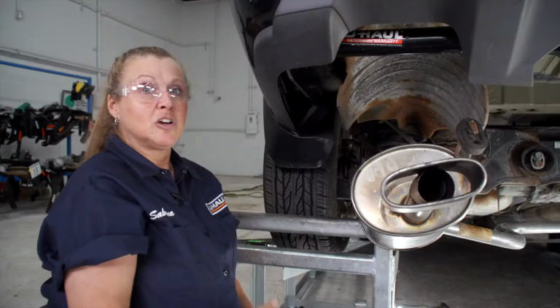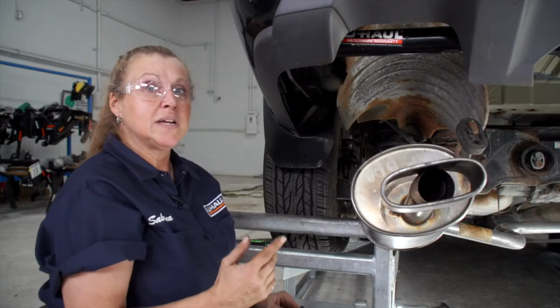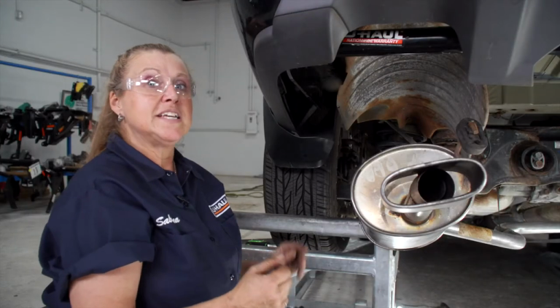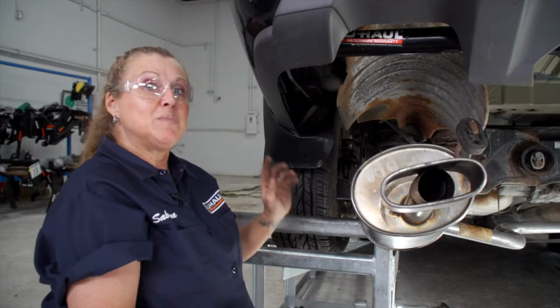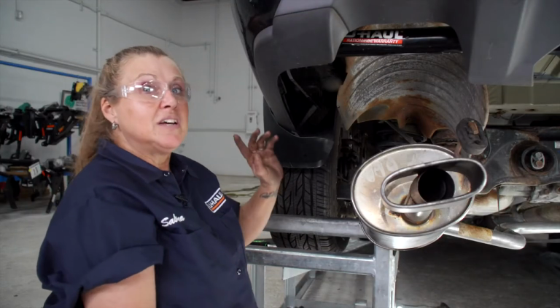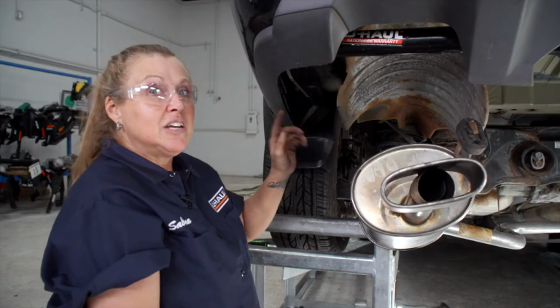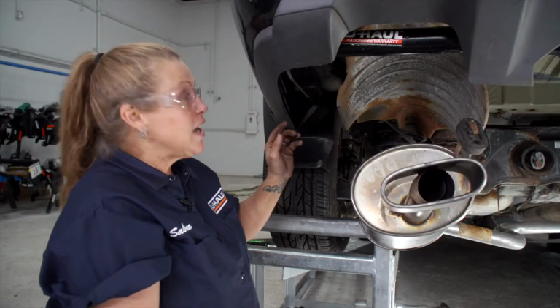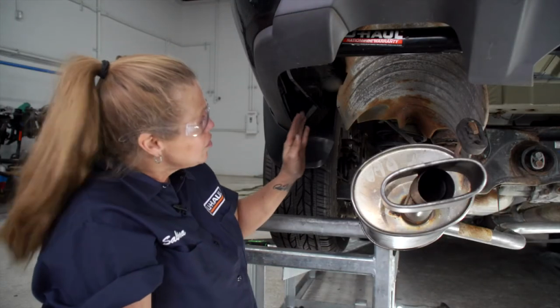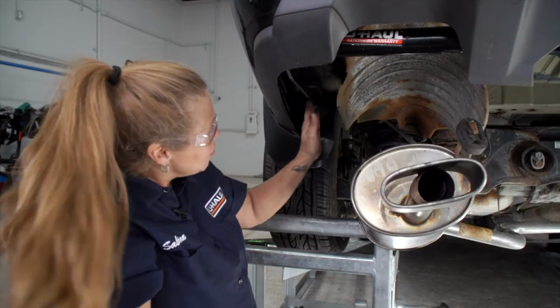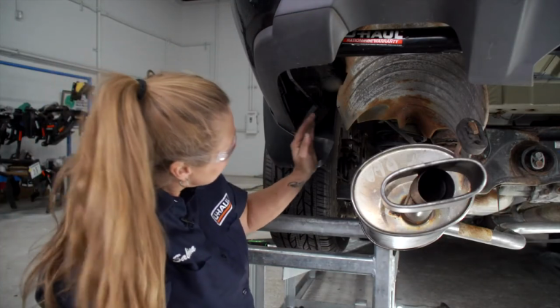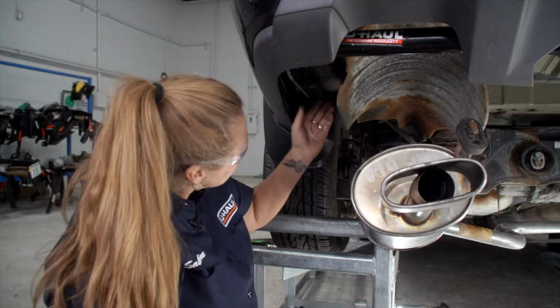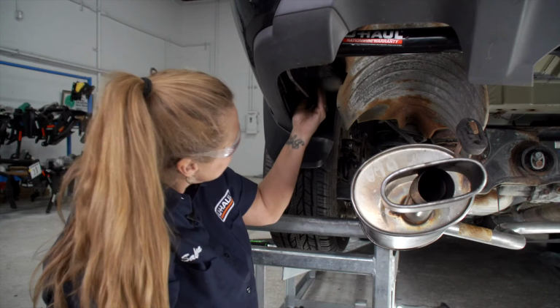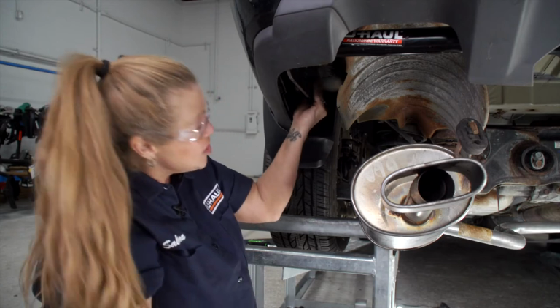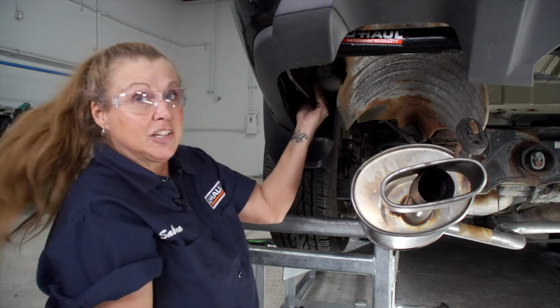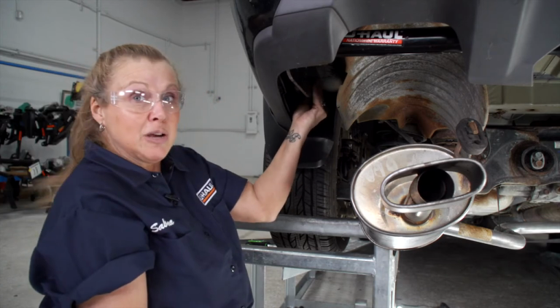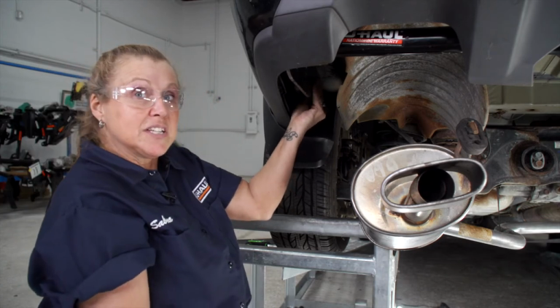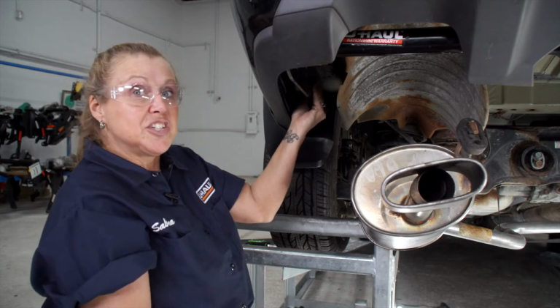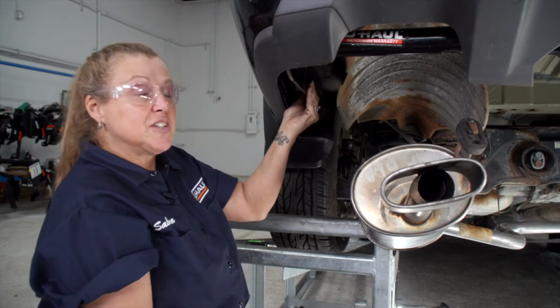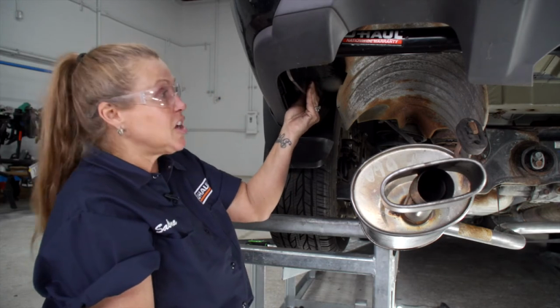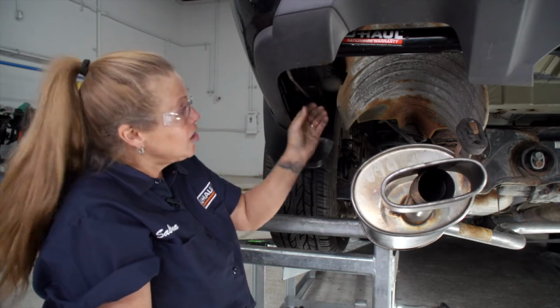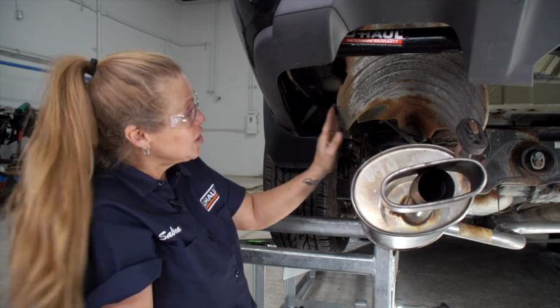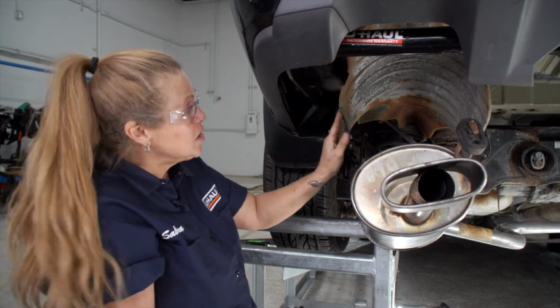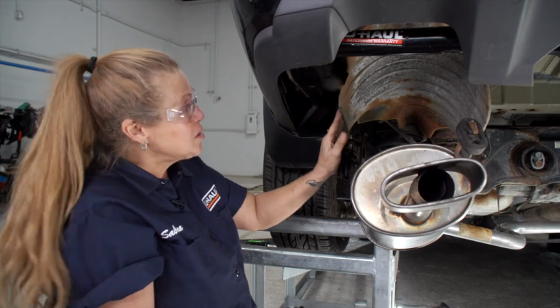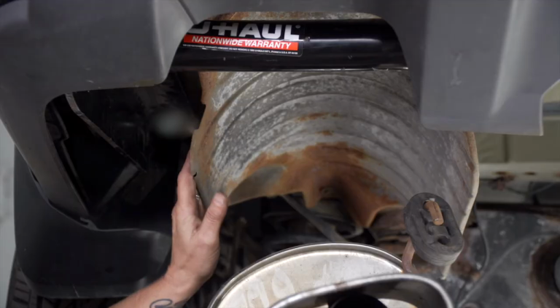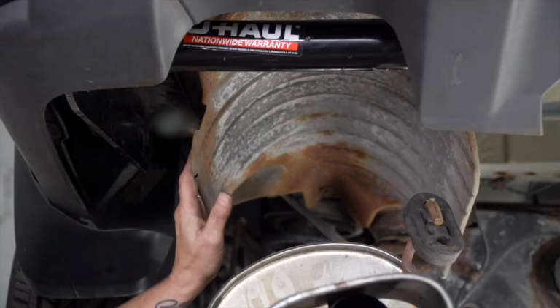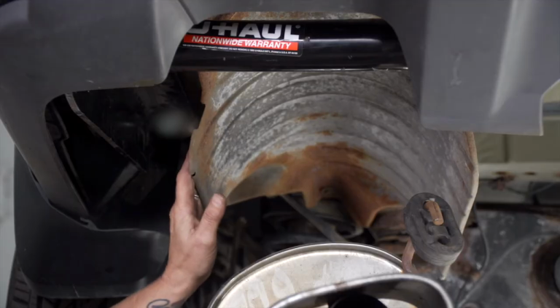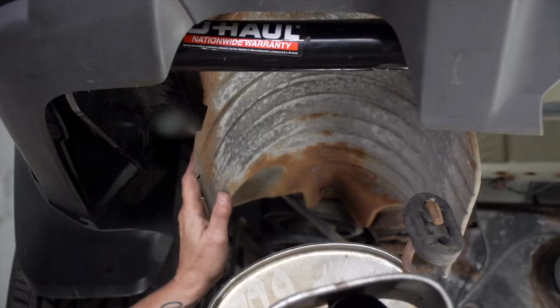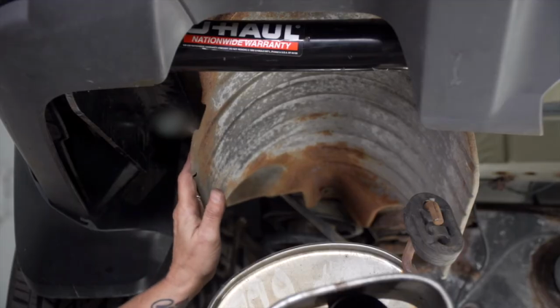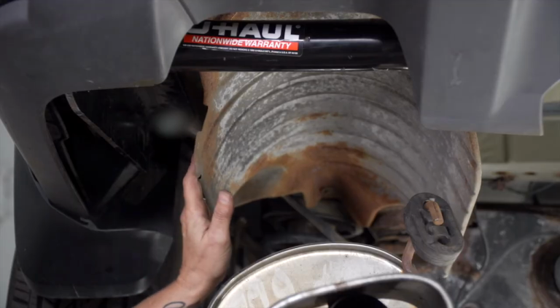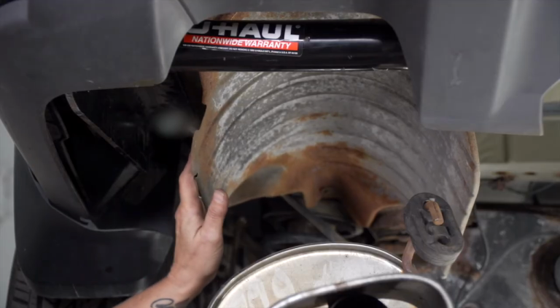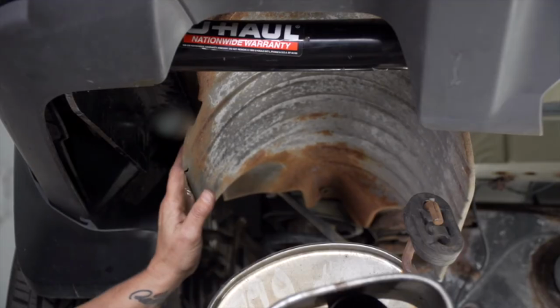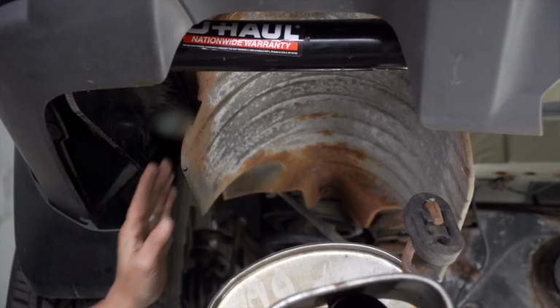Quick tip: if you're having trouble getting the hitch in the right position to install it, you can always just bend the heat shield a little bit to get it over there. Now we've got the hitch into place.